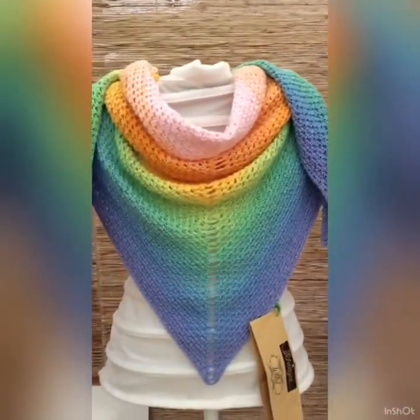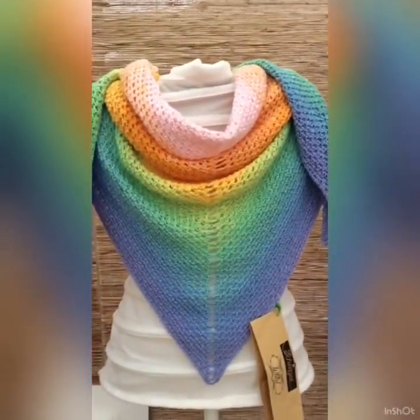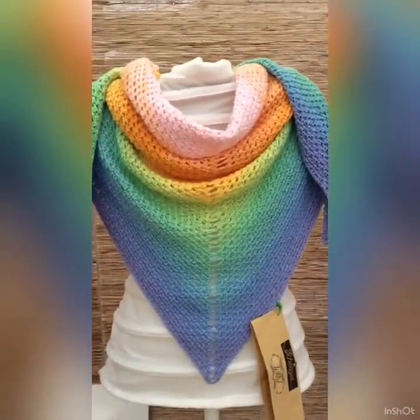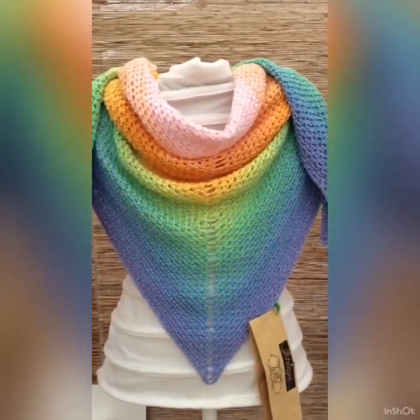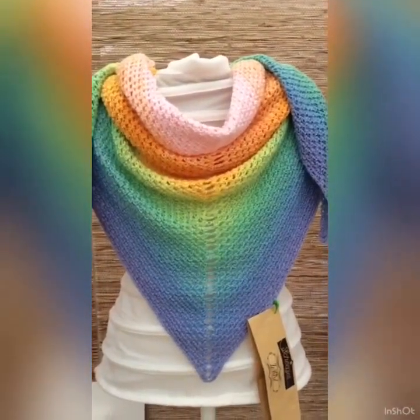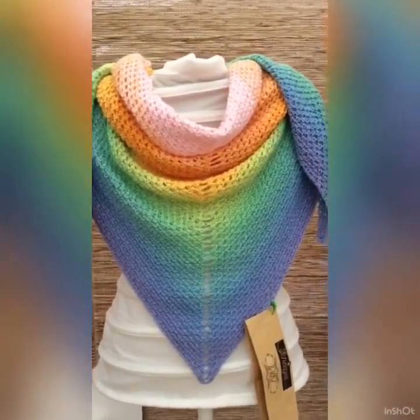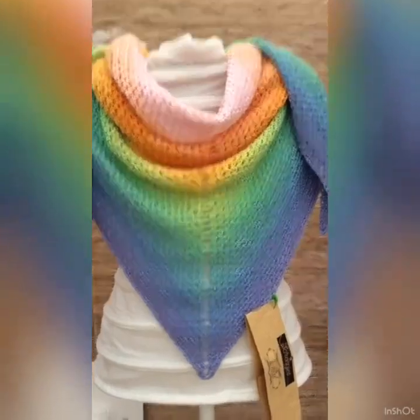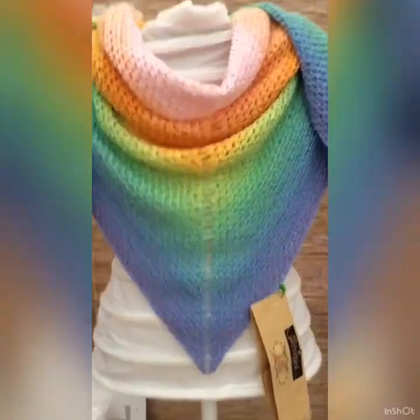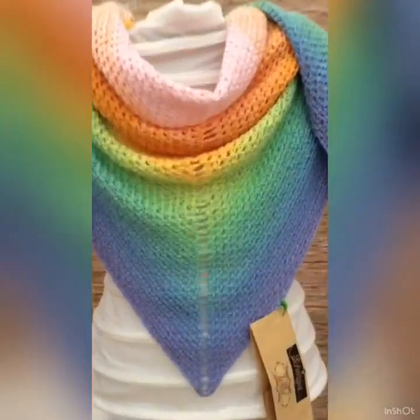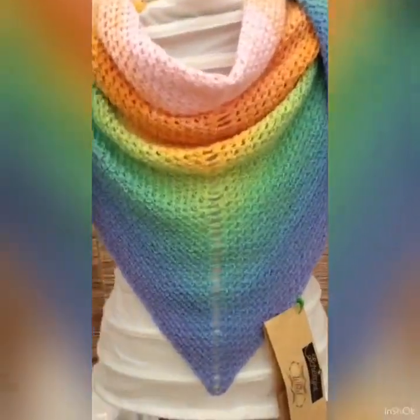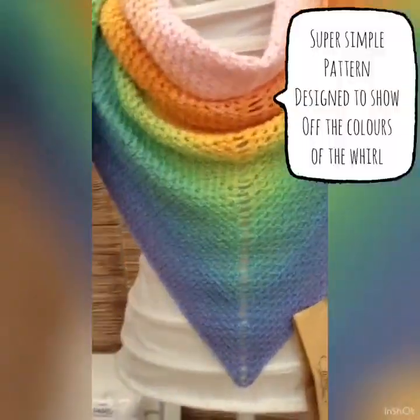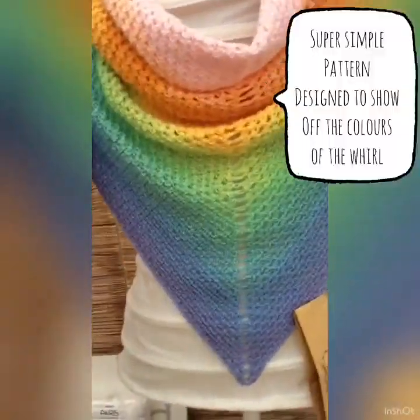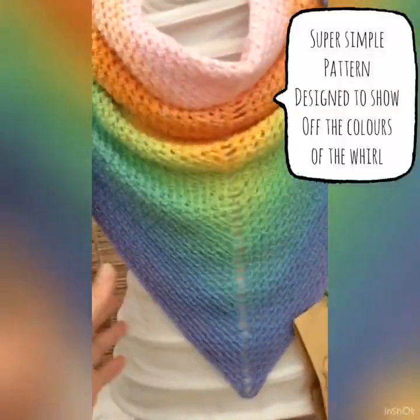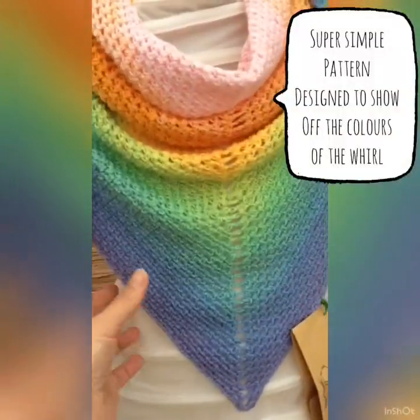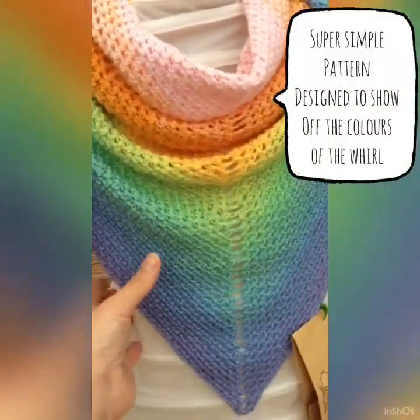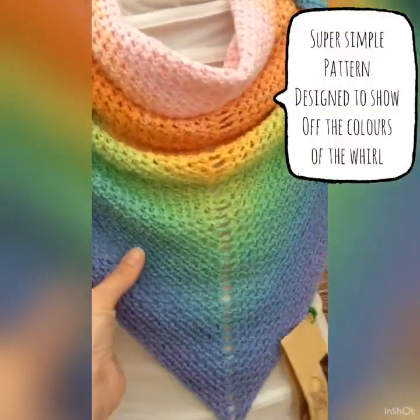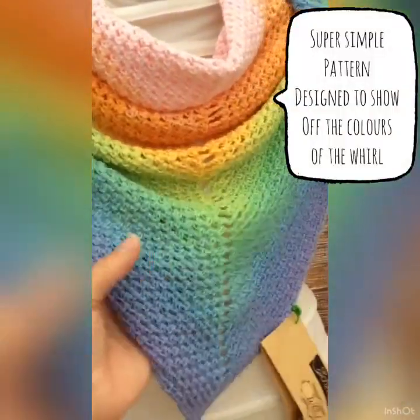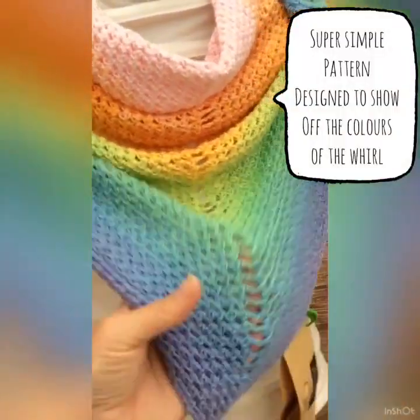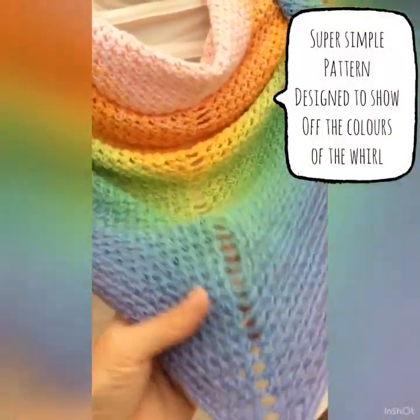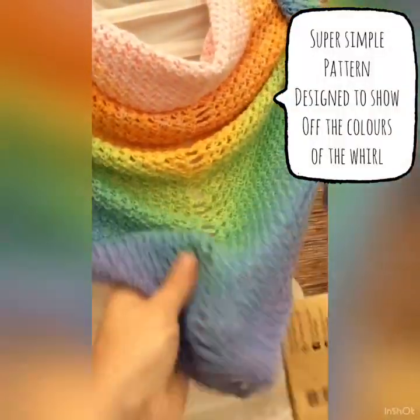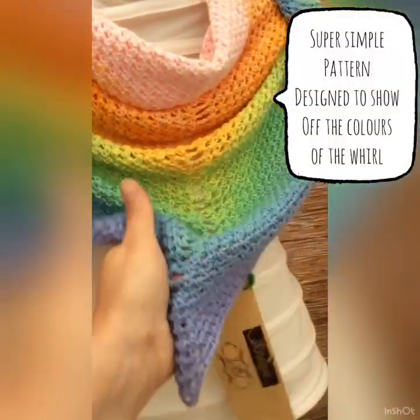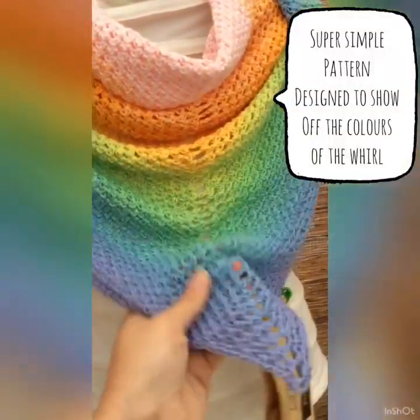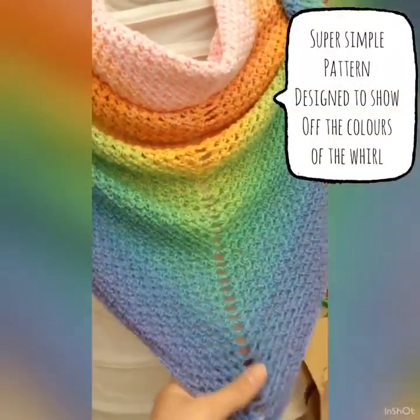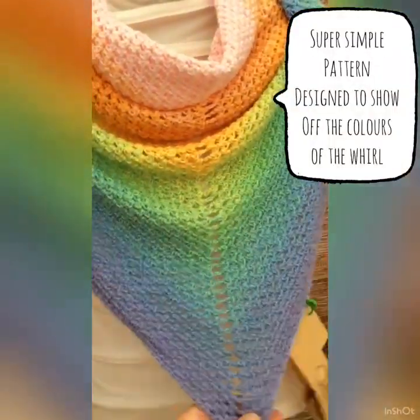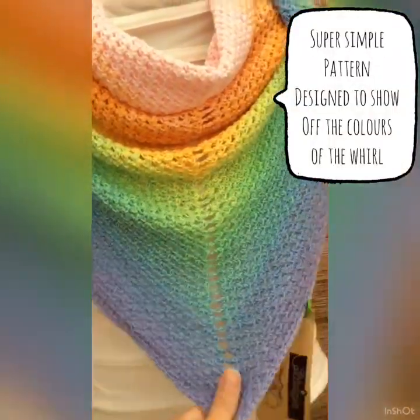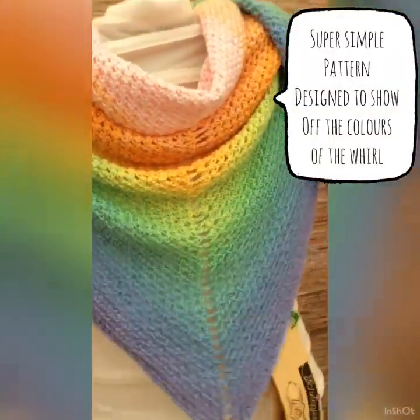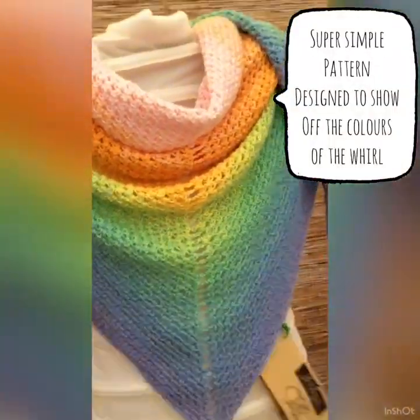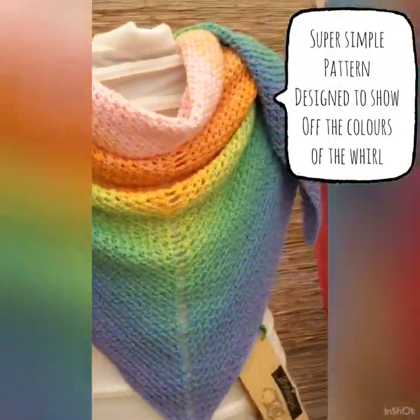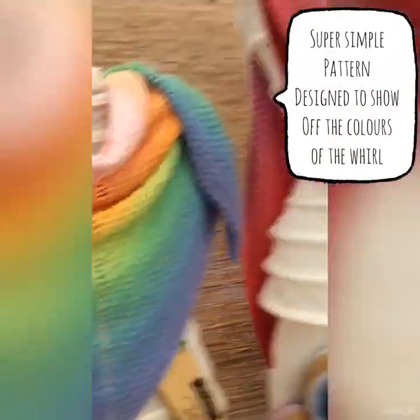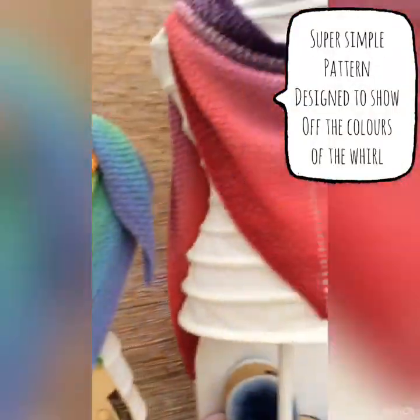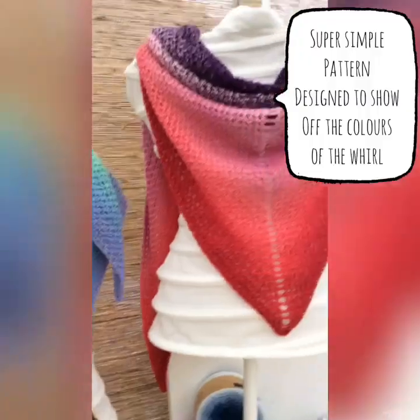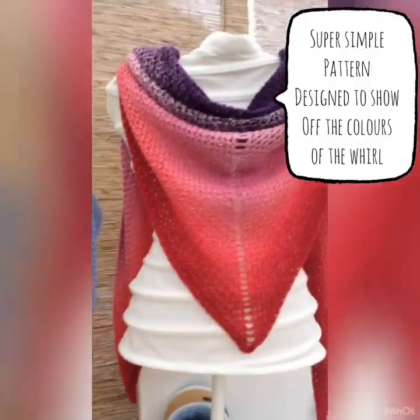It's gorgeous, so soft, so full of drape, perfect for any time of the year.